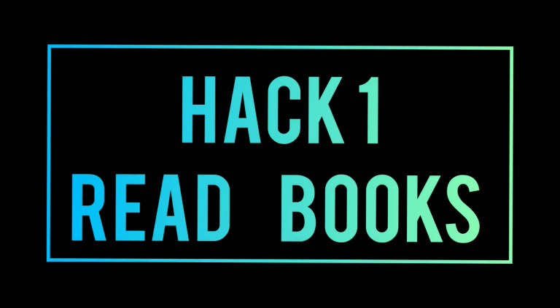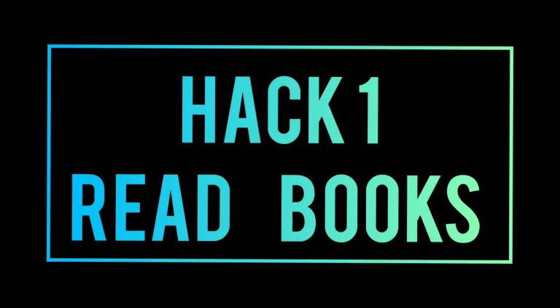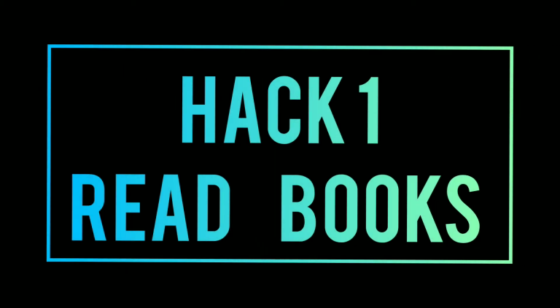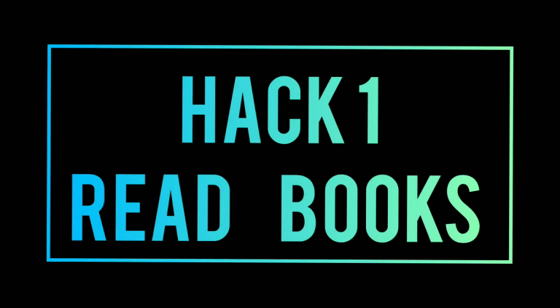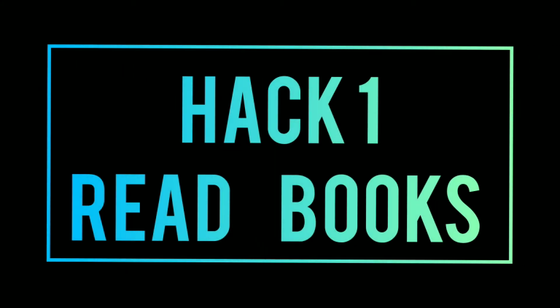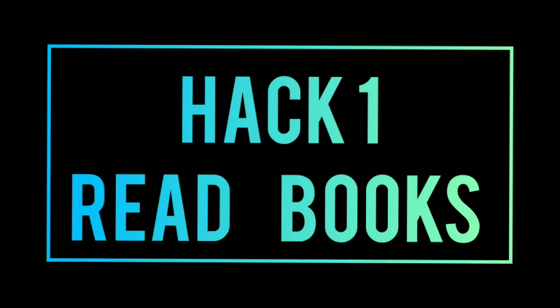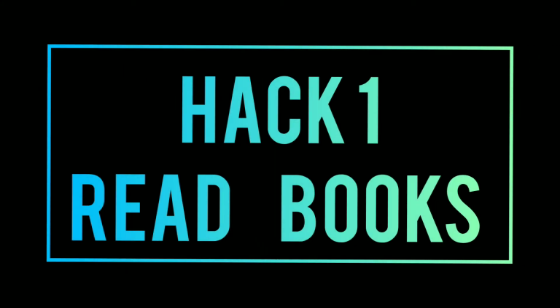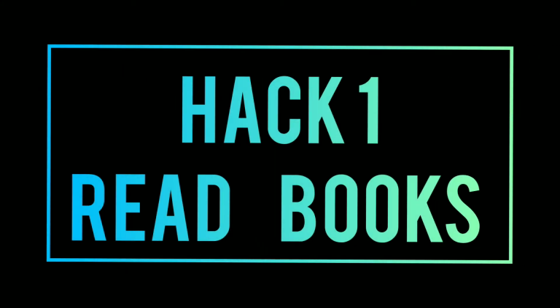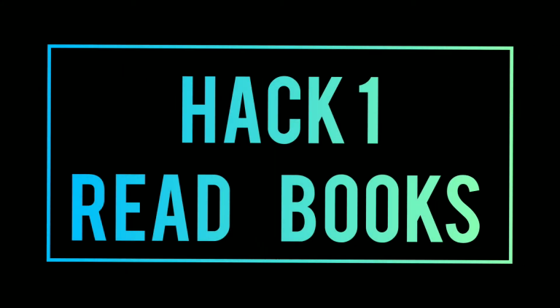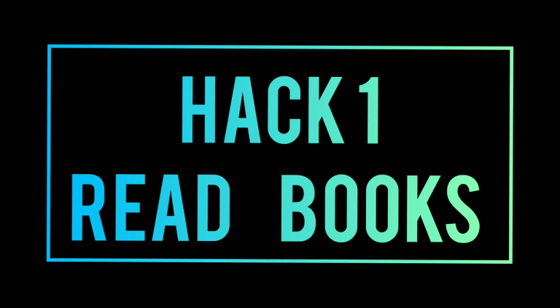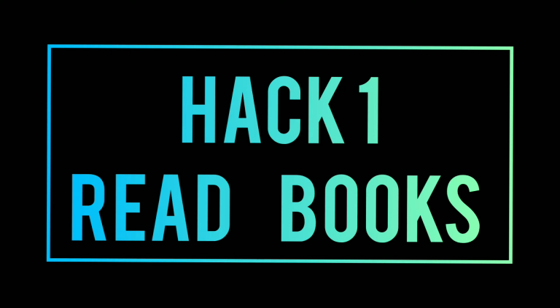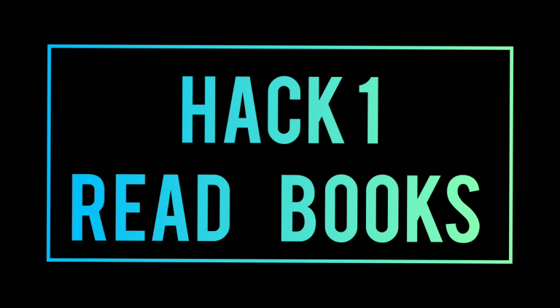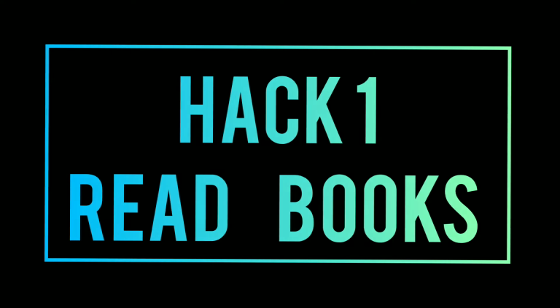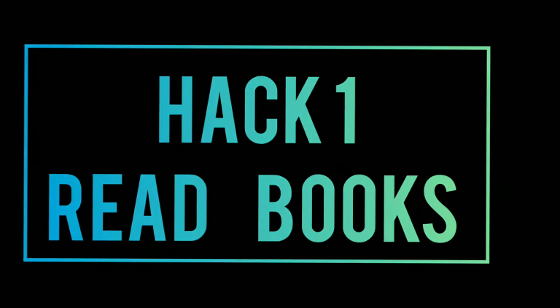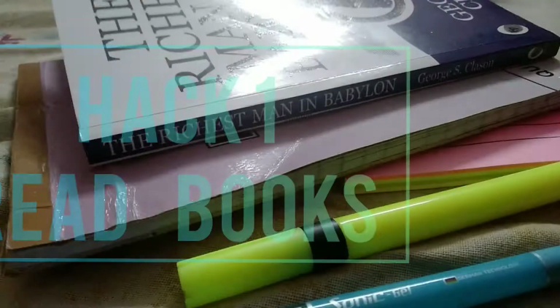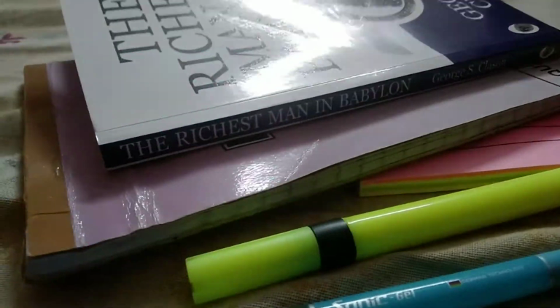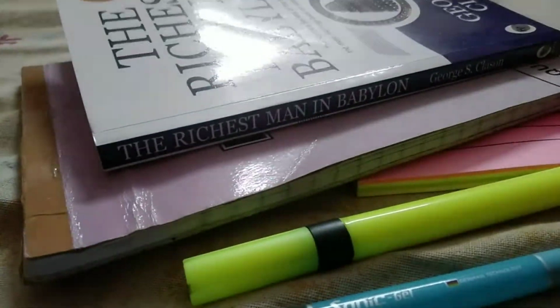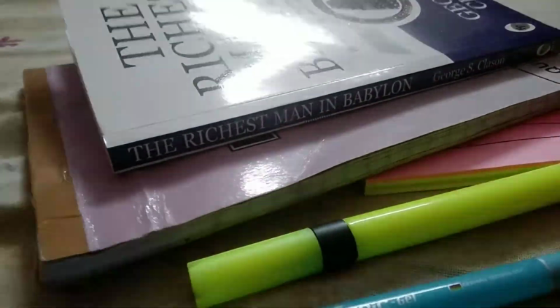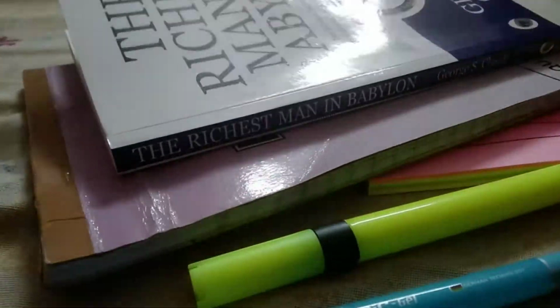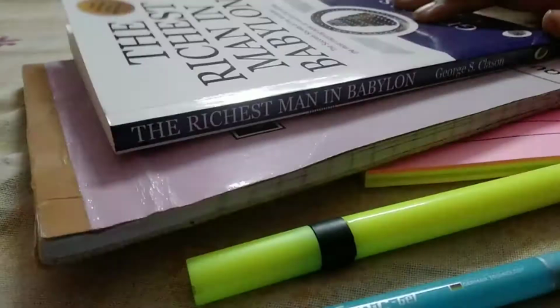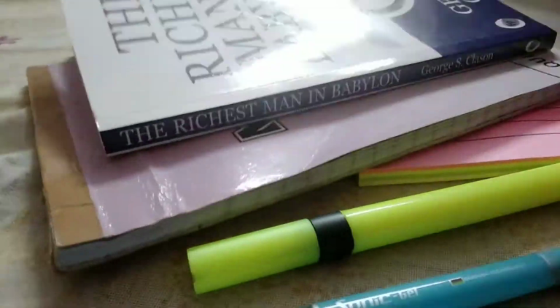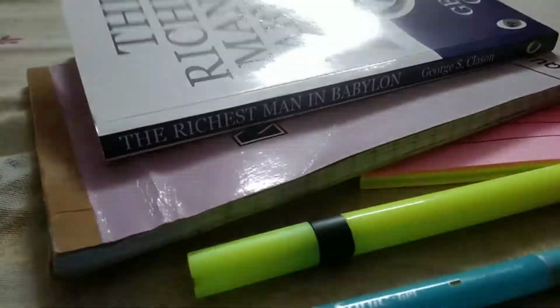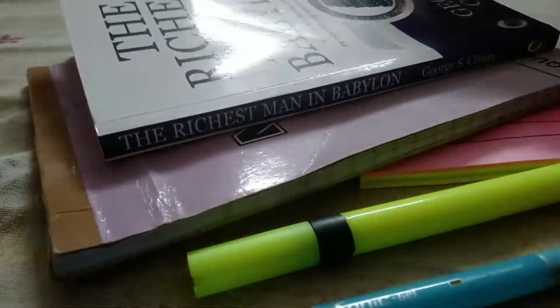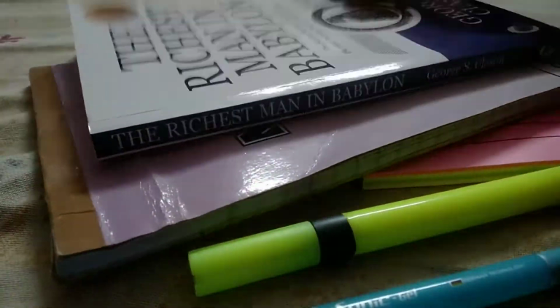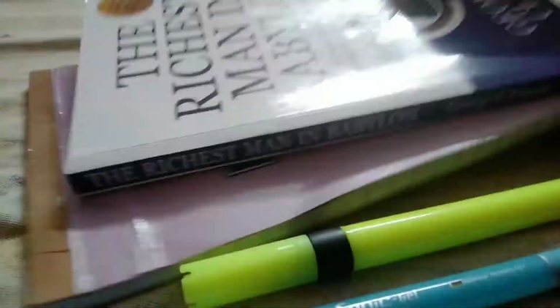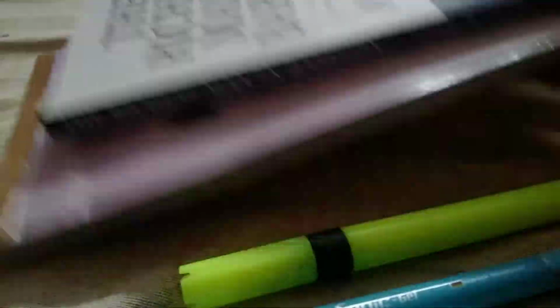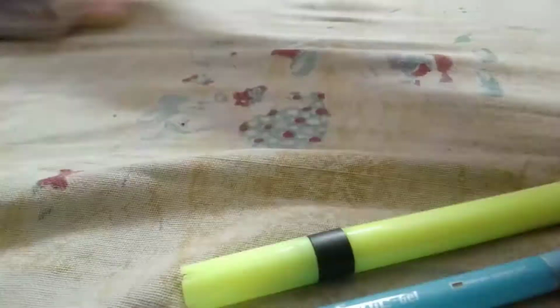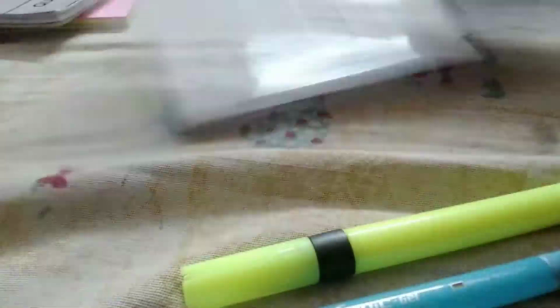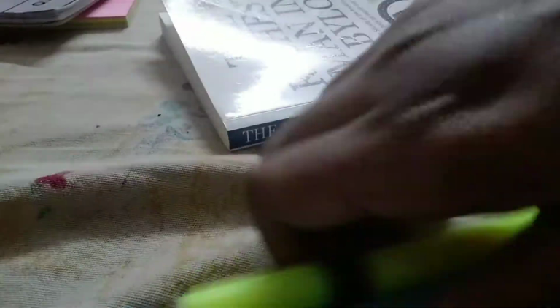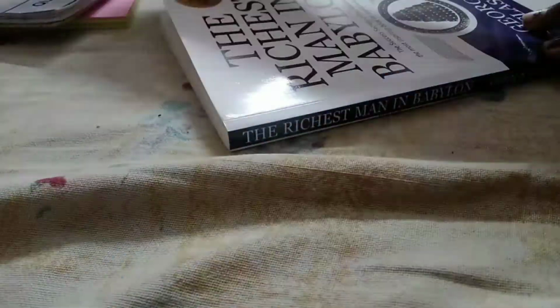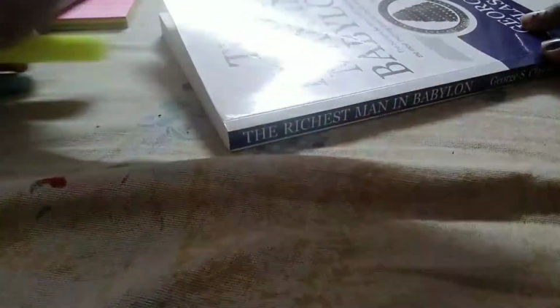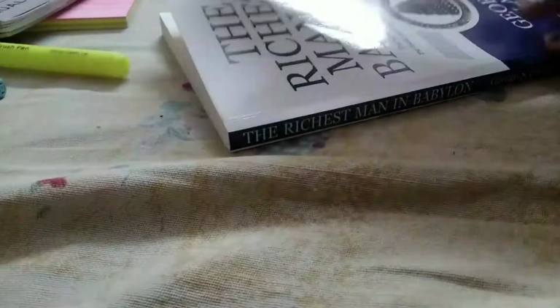Okay, so Hack 1 is read books. Now we're going to talk about how to stop procrastinating.